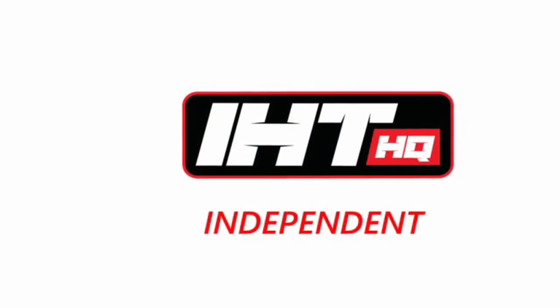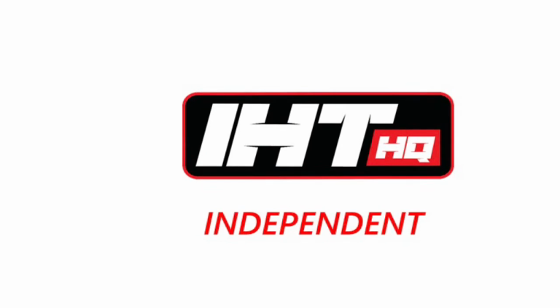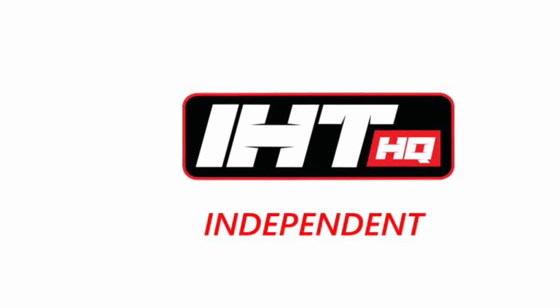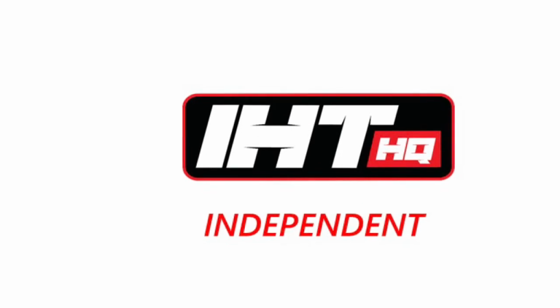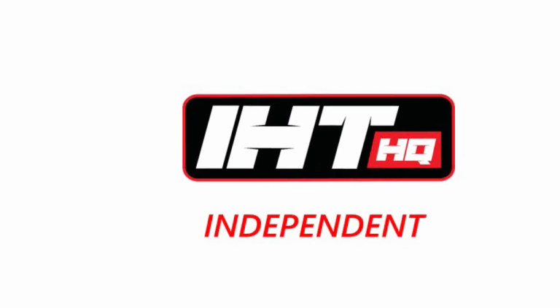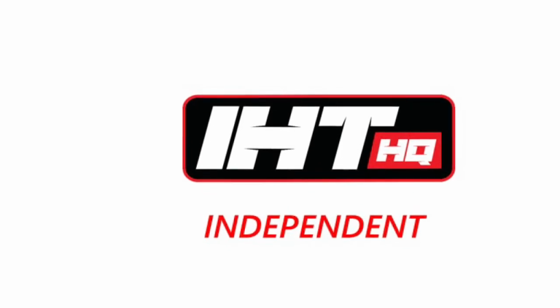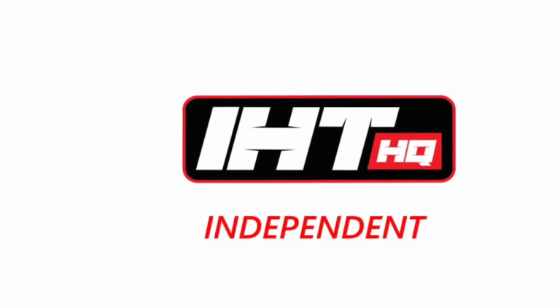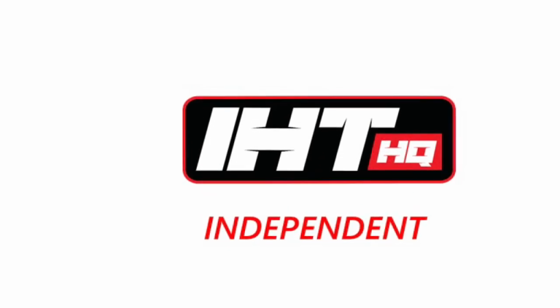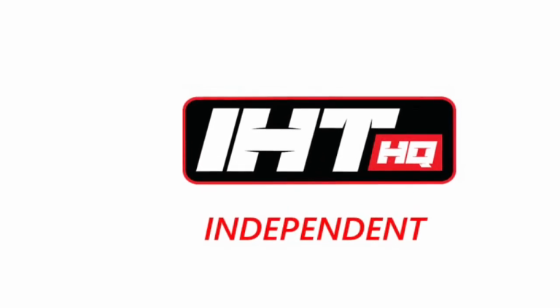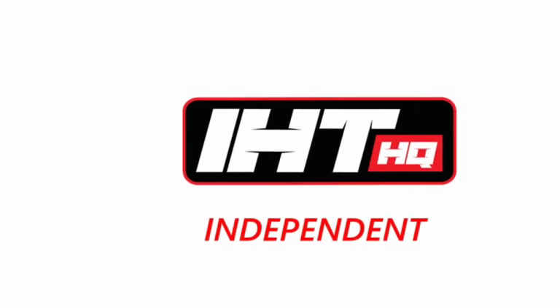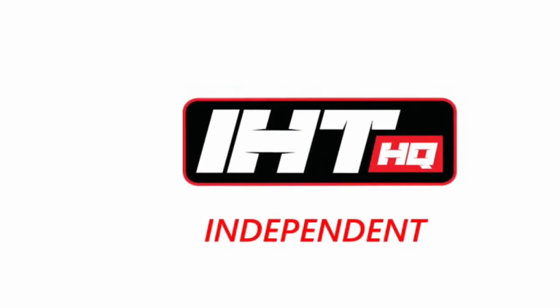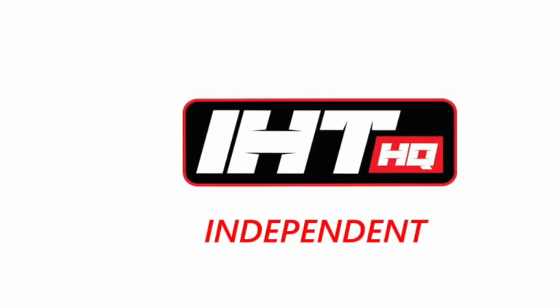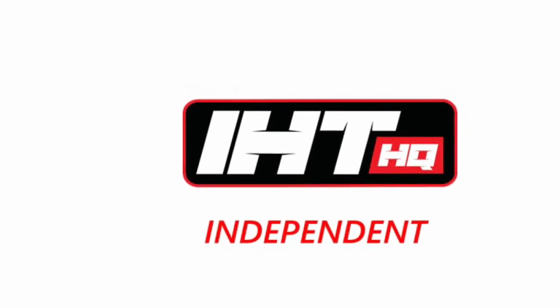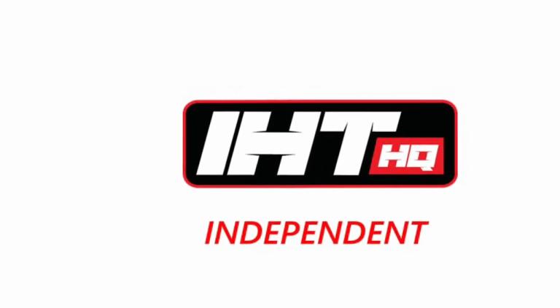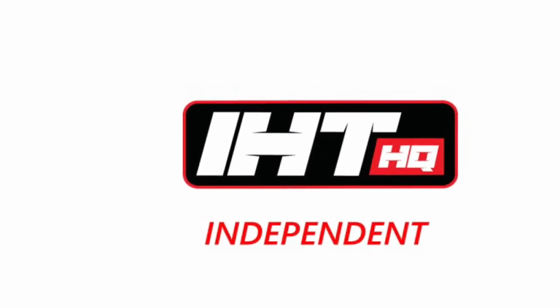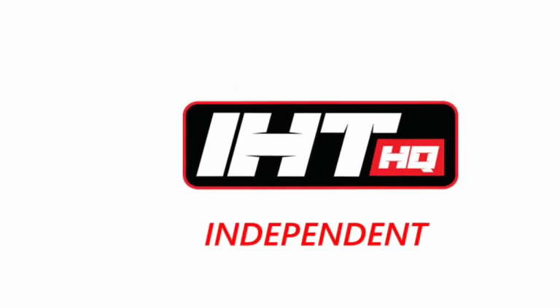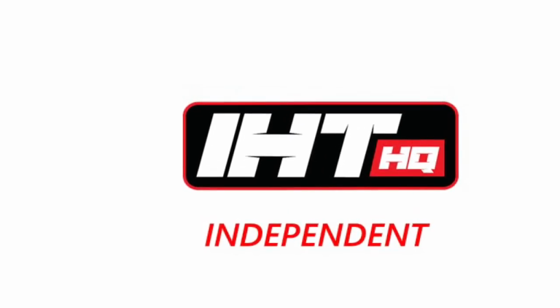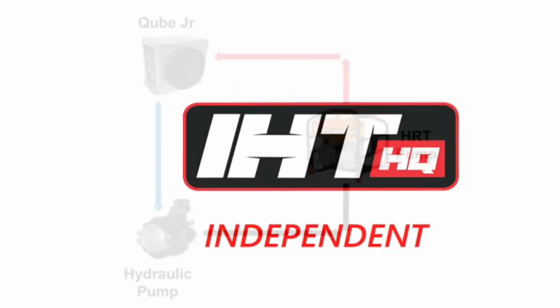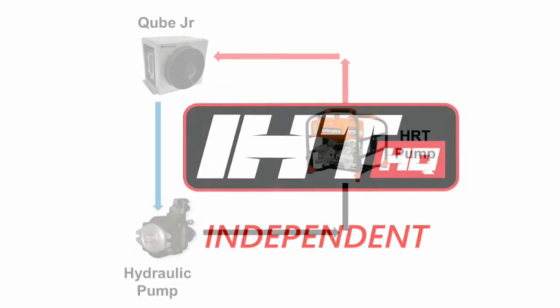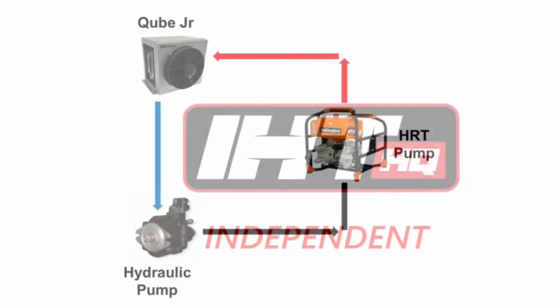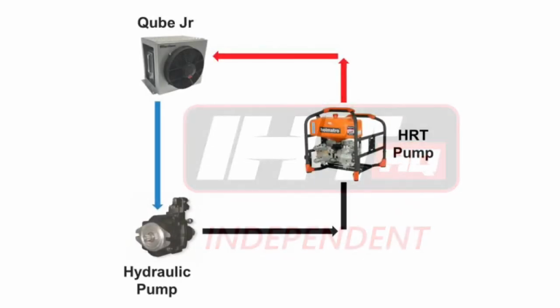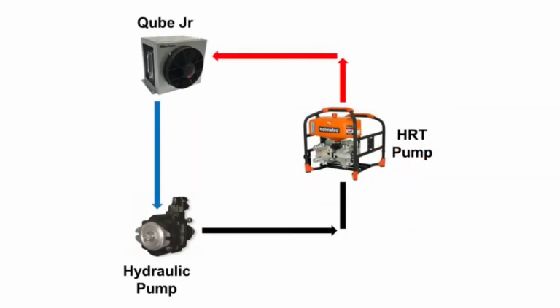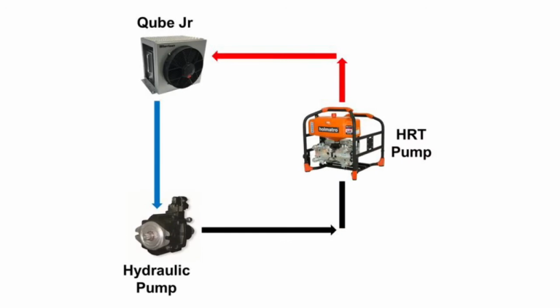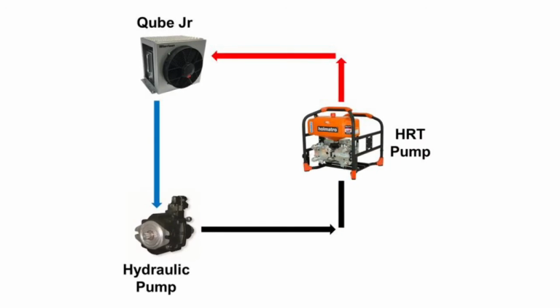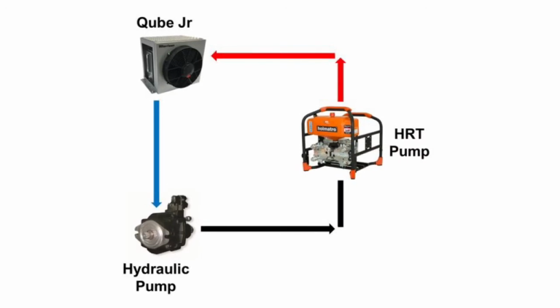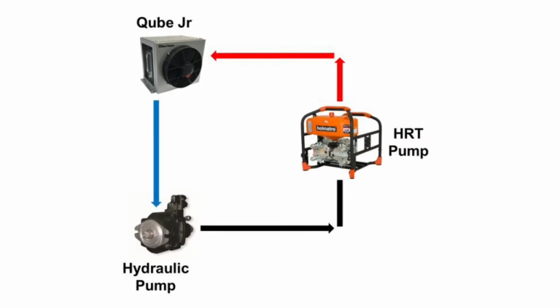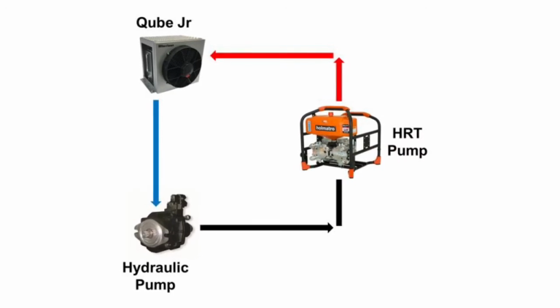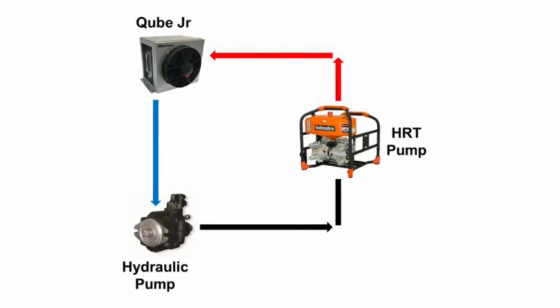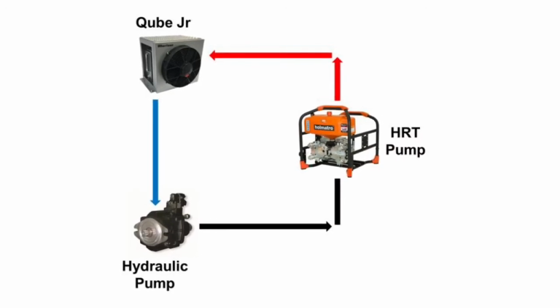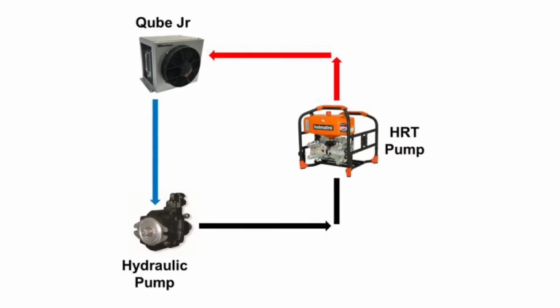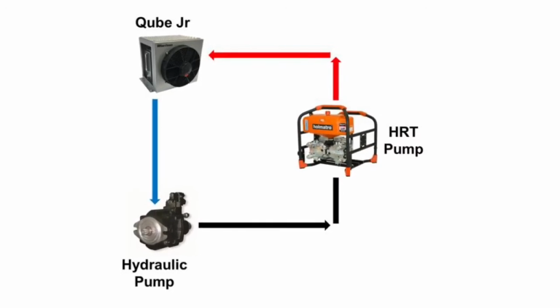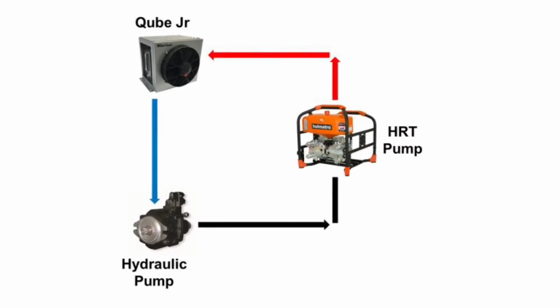IHT Independent, or IHT HQ, uses a hydraulic pump and a HydraCube to form a turnkey hydraulic system.